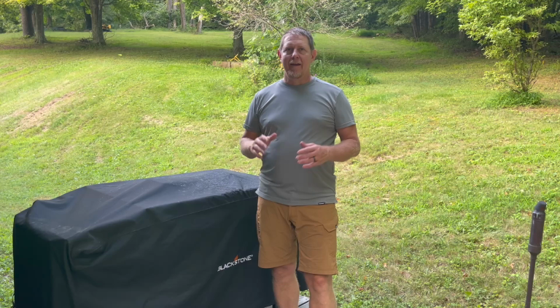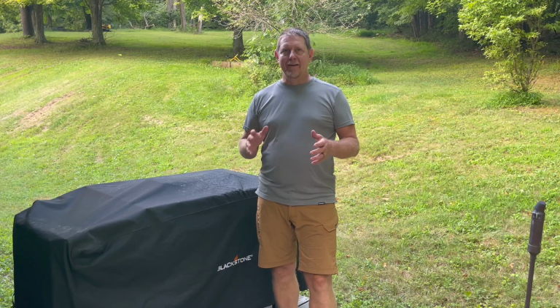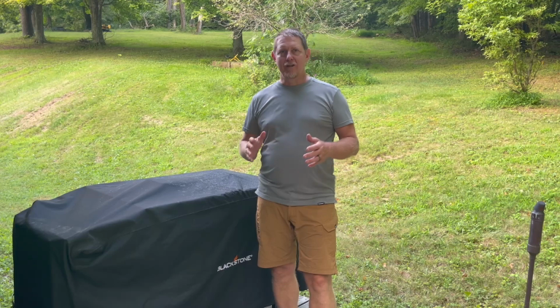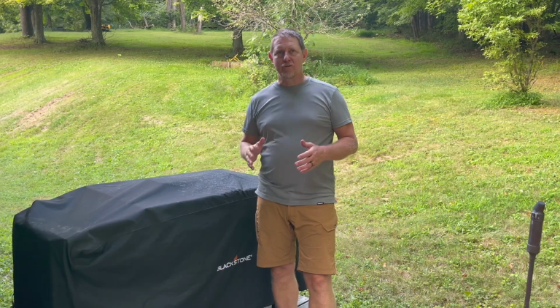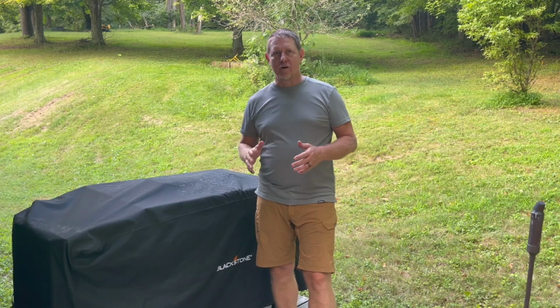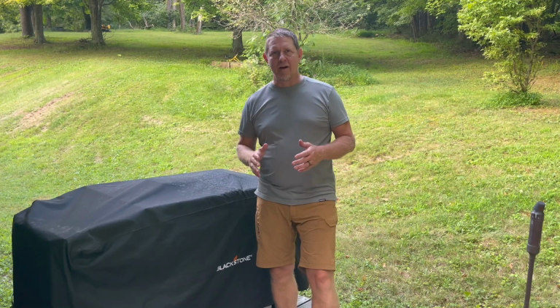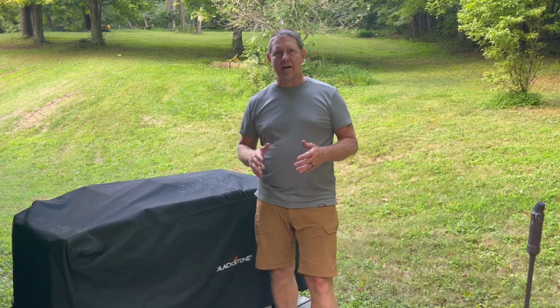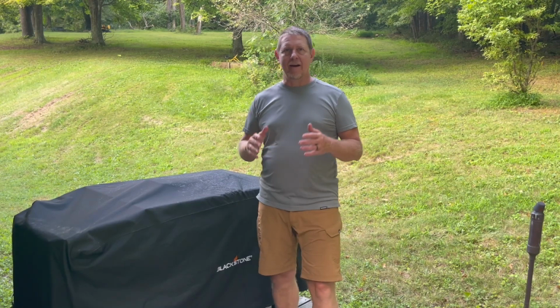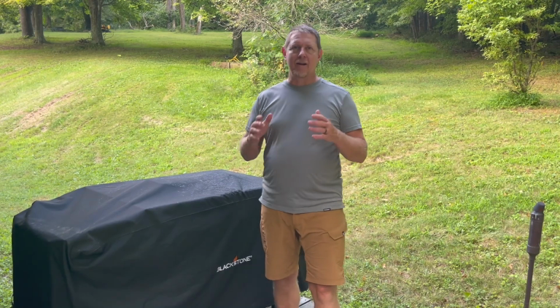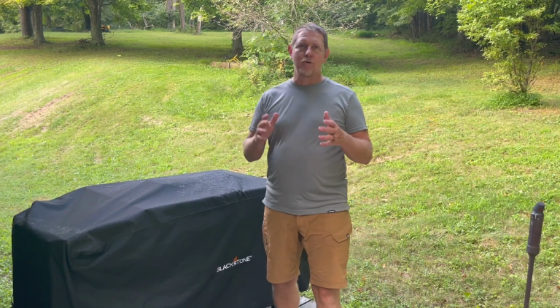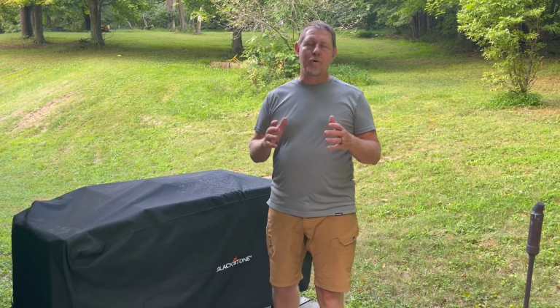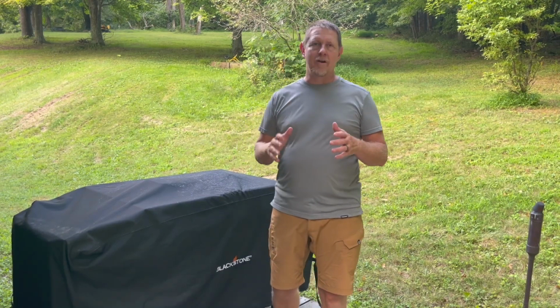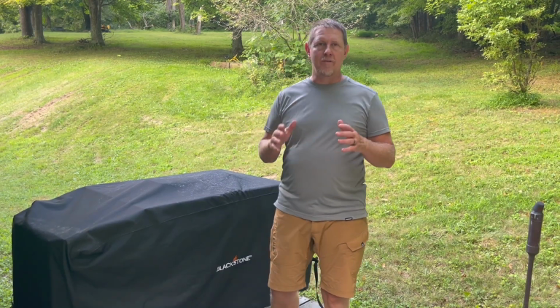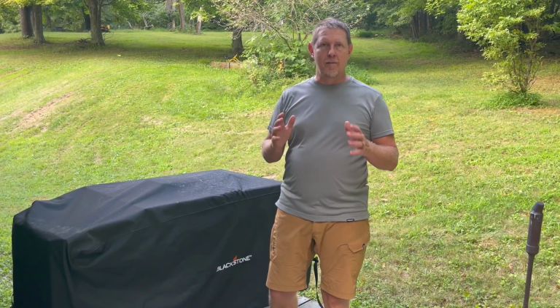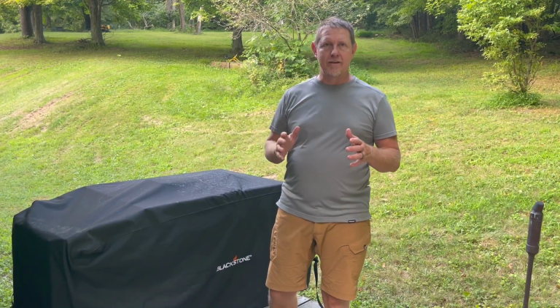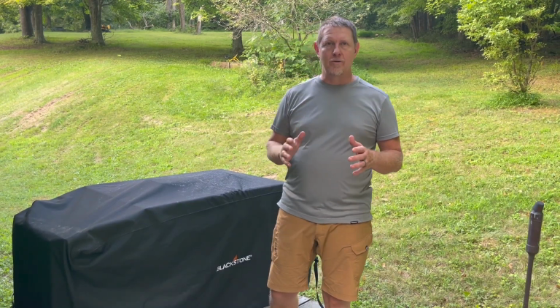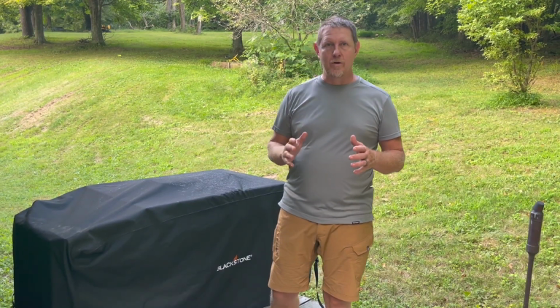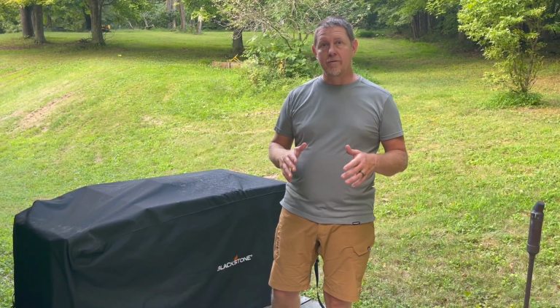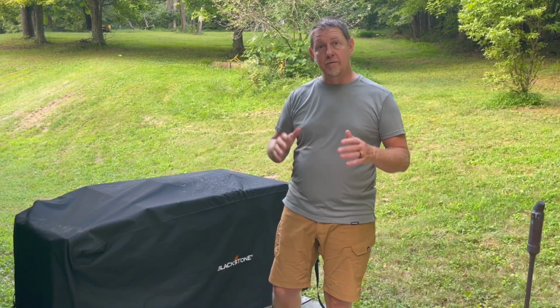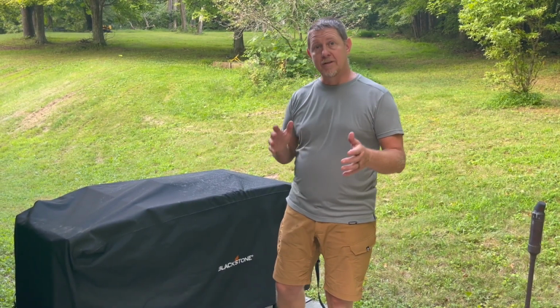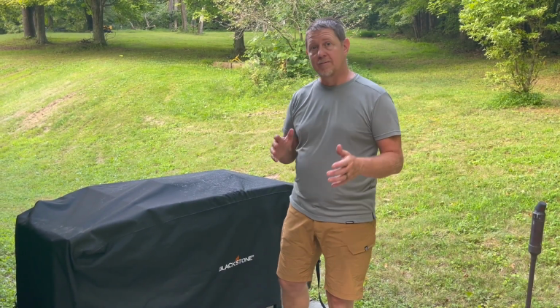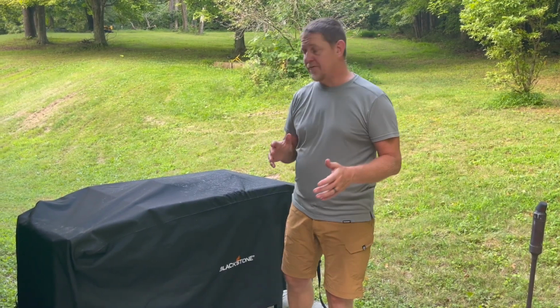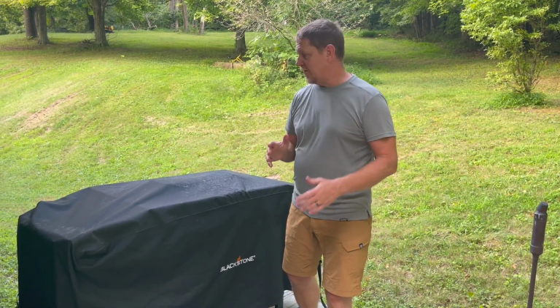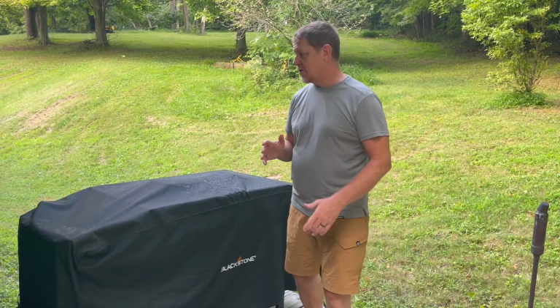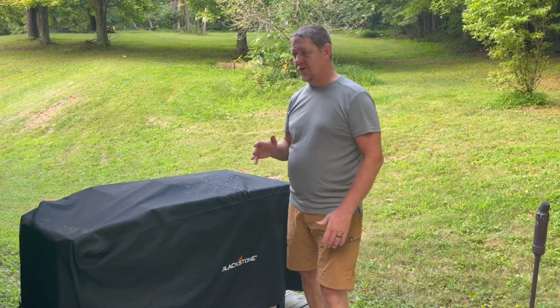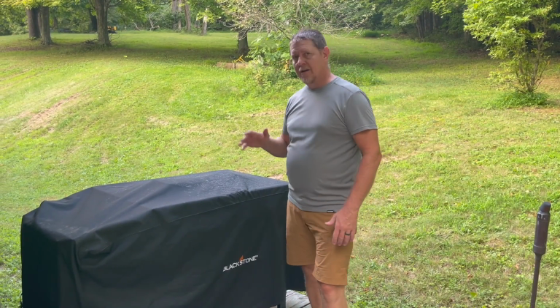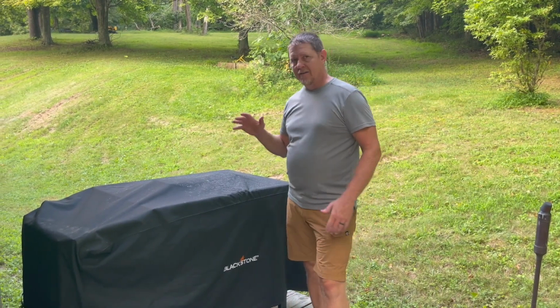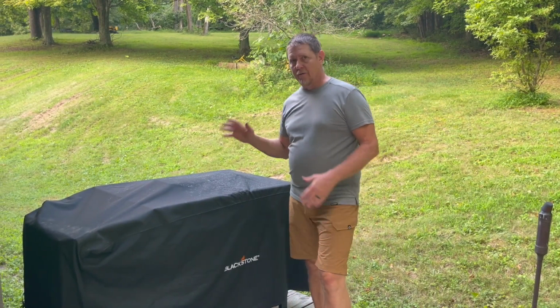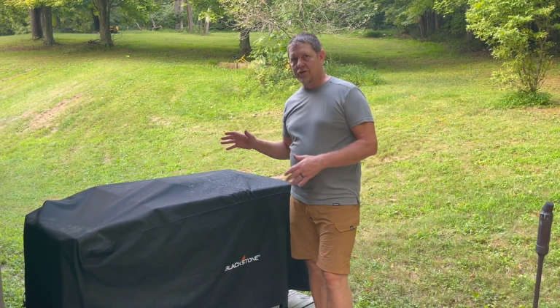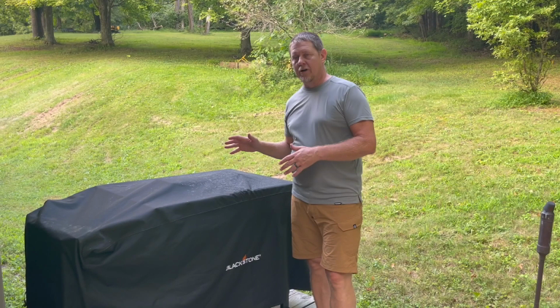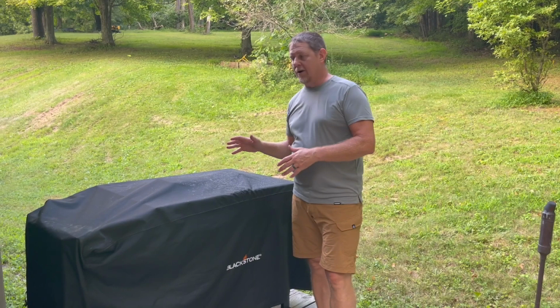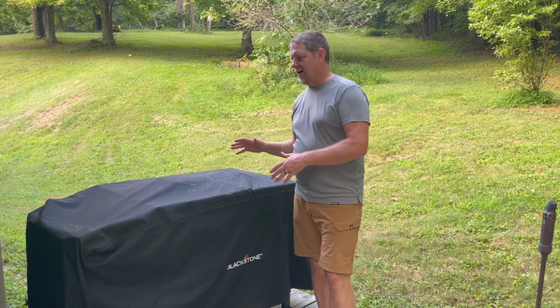Hey, it's Josh. Welcome back. I got a new product for the Blackstone griddle that was sent to me free of charge that I want to show you right now.